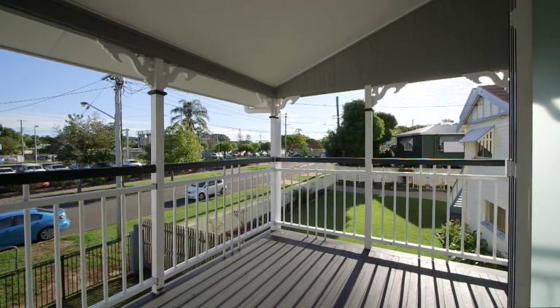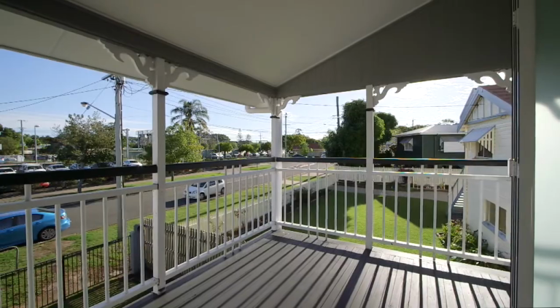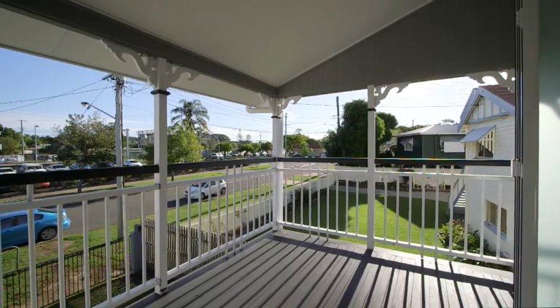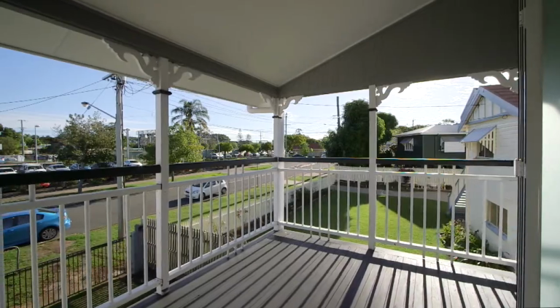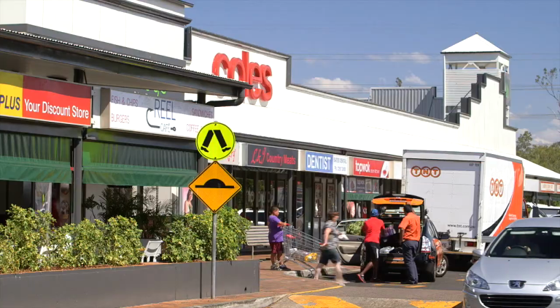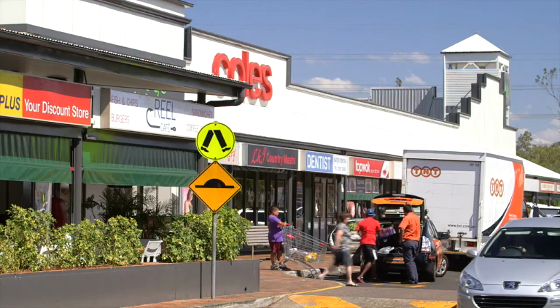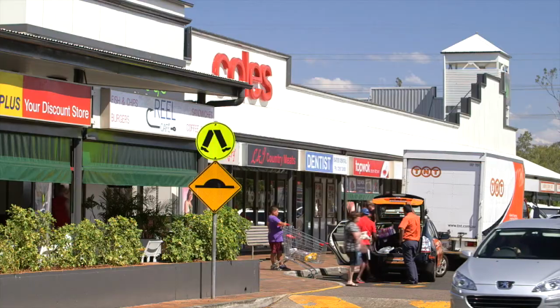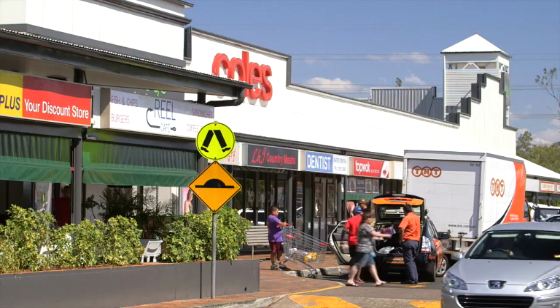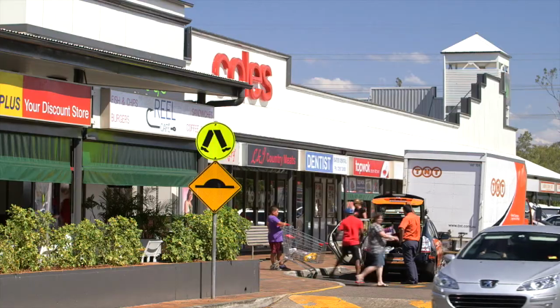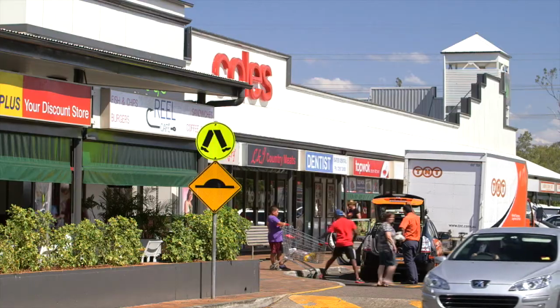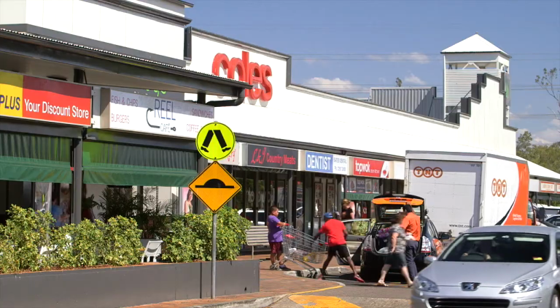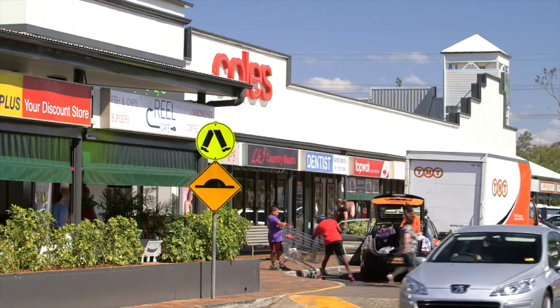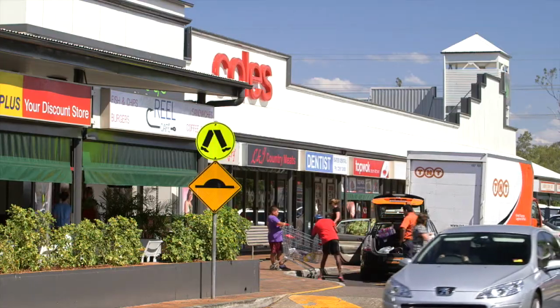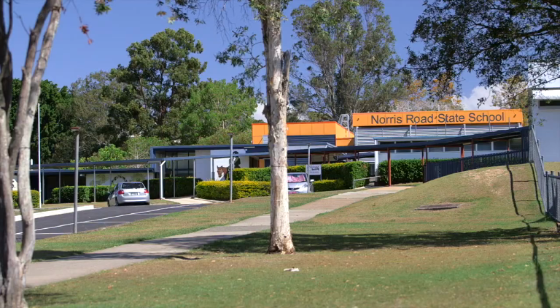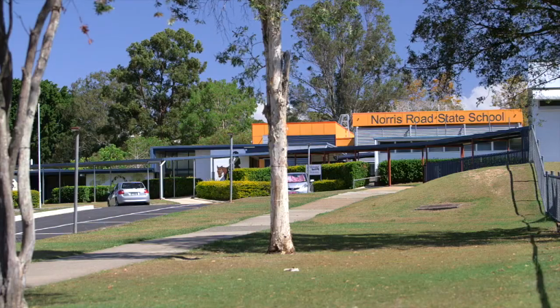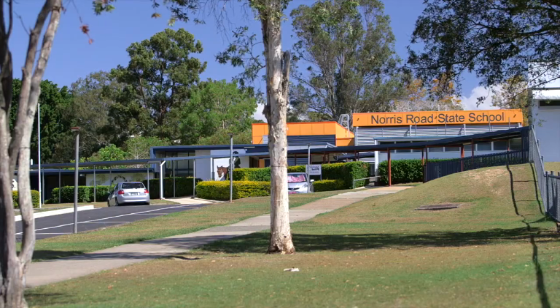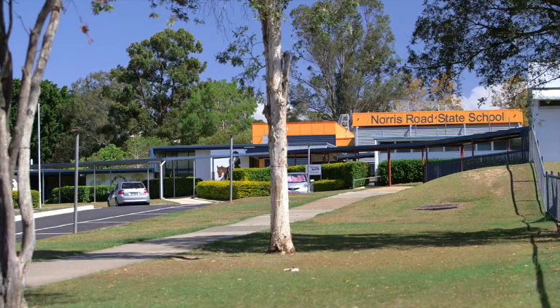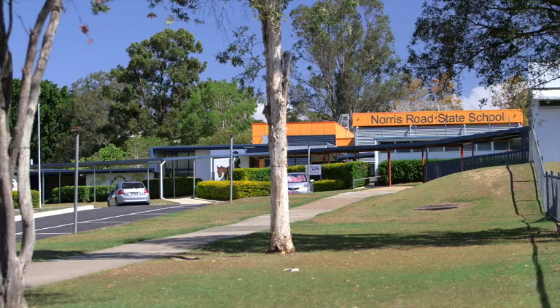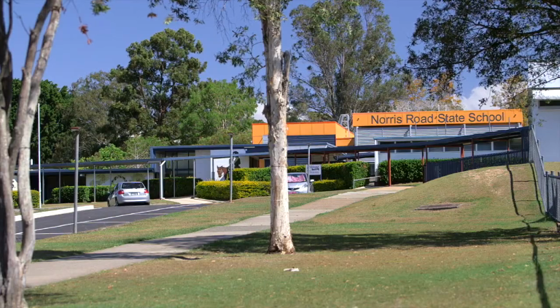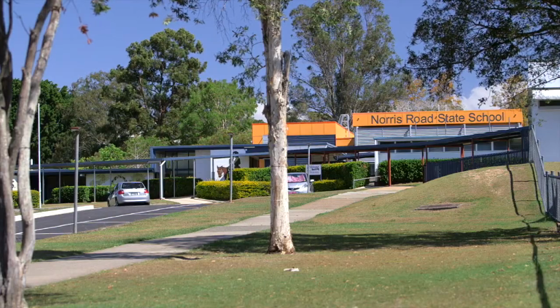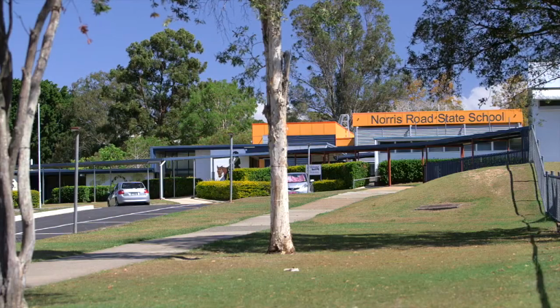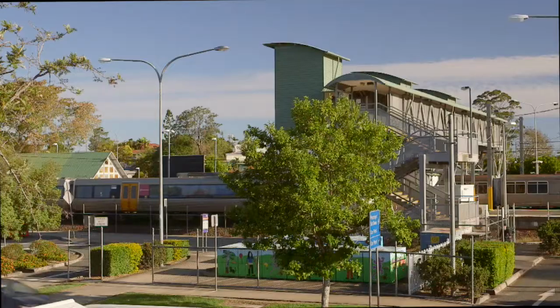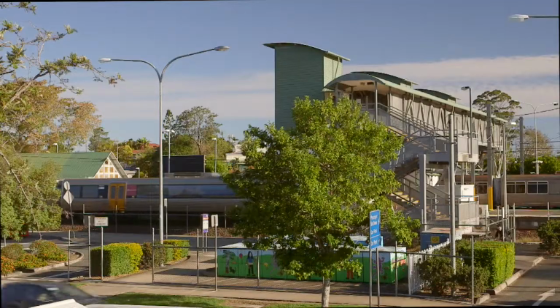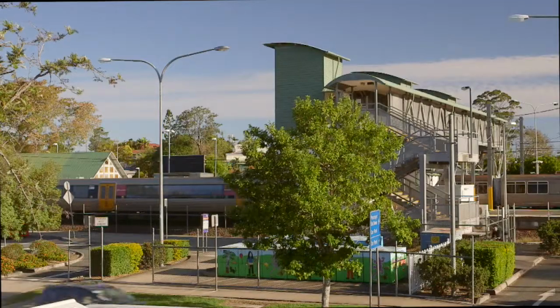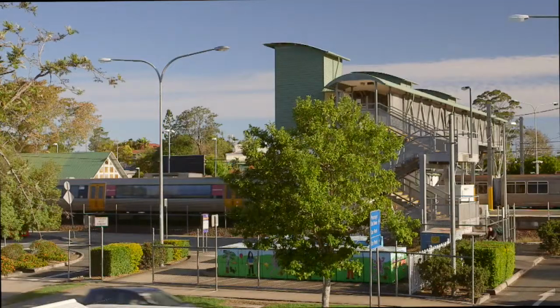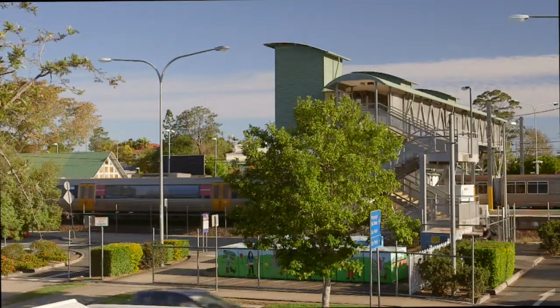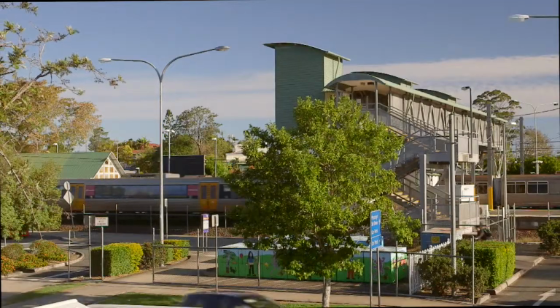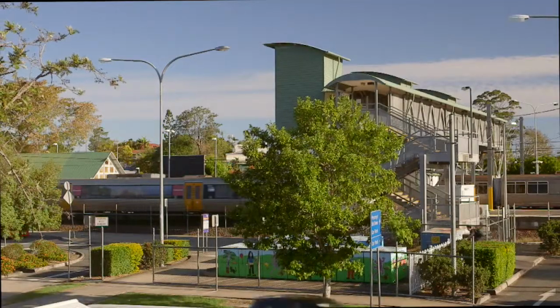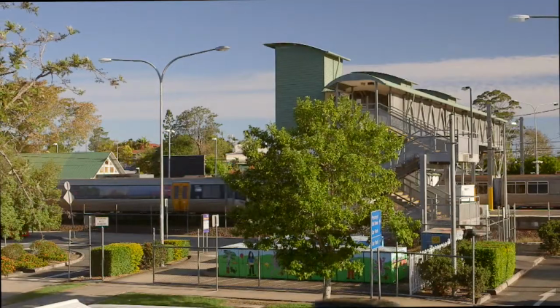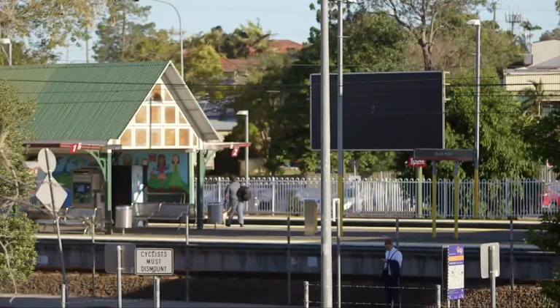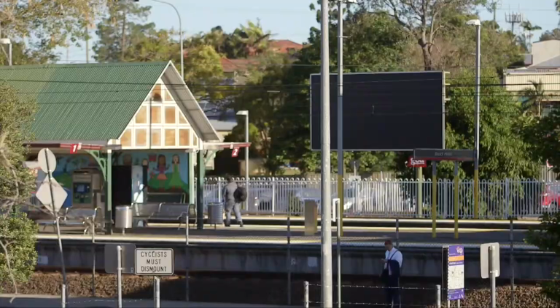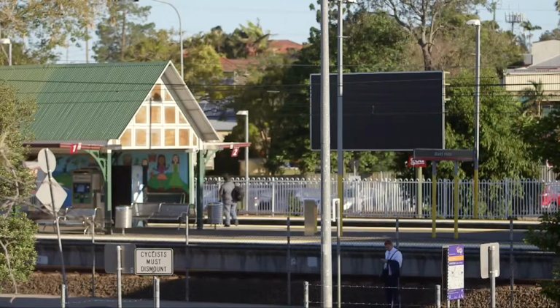Close to shops, schools and transport, representing fantastic value in today's marketplace.